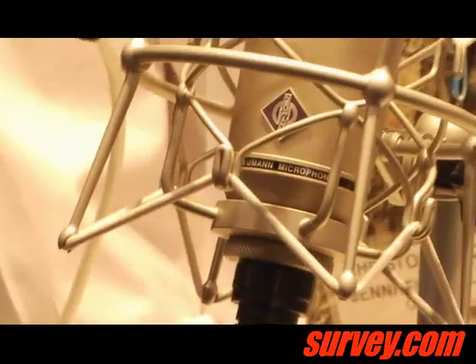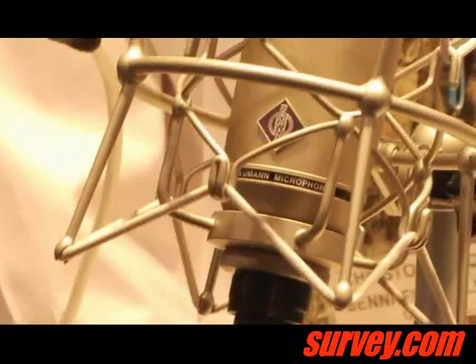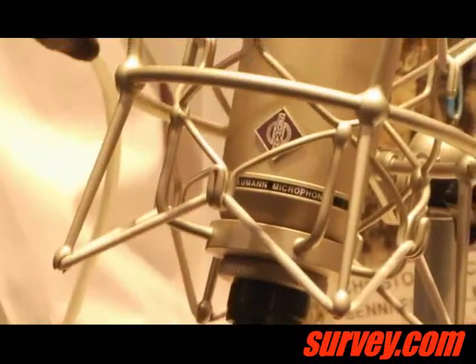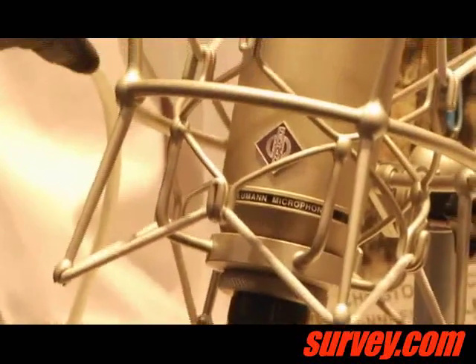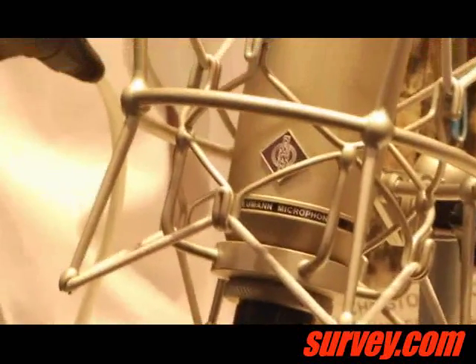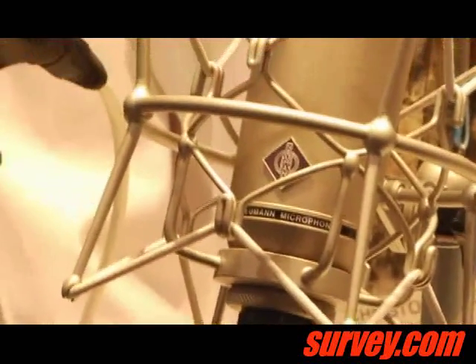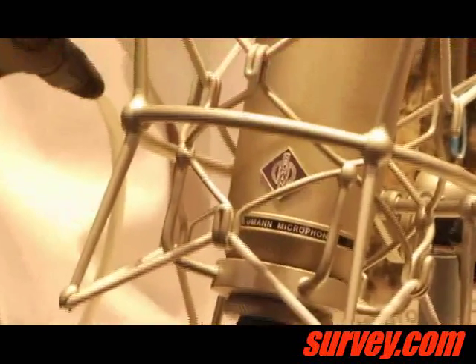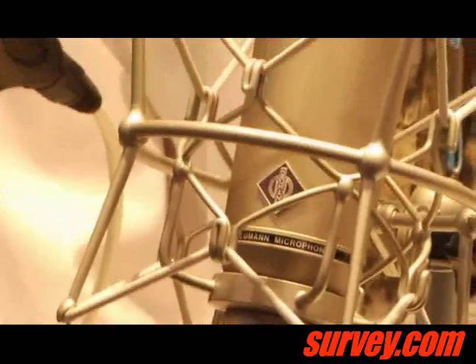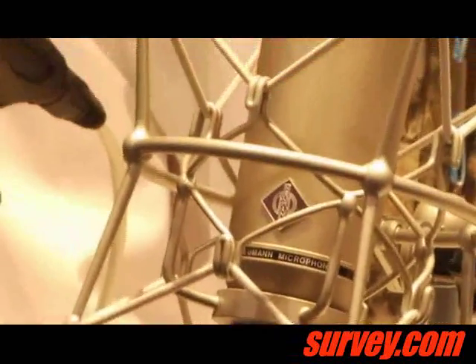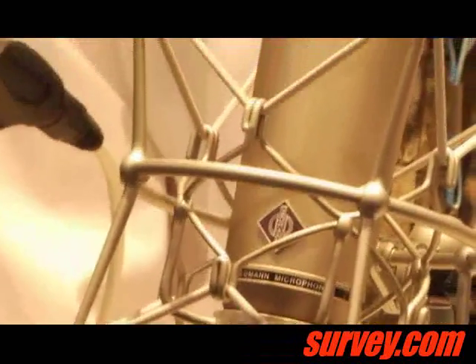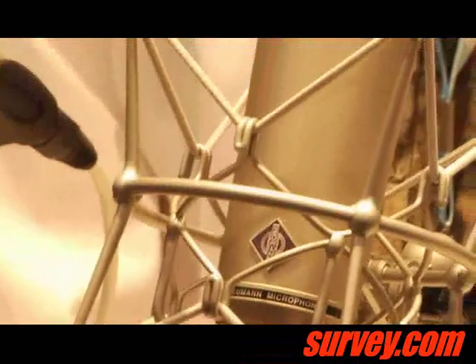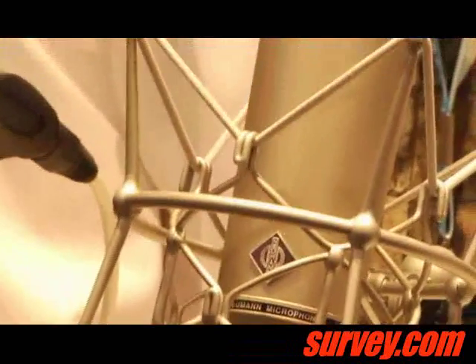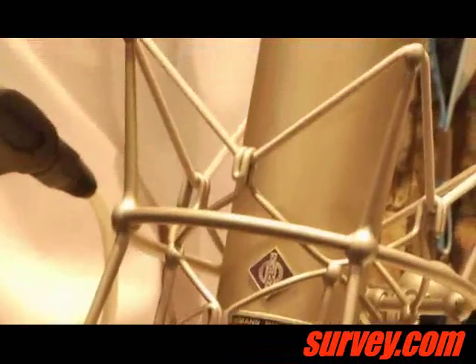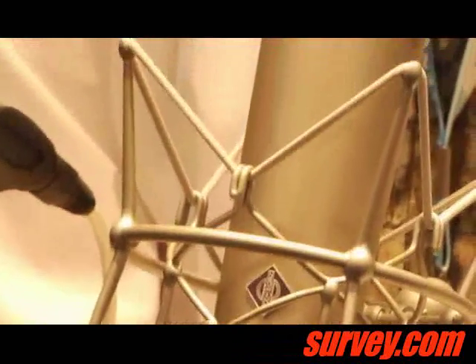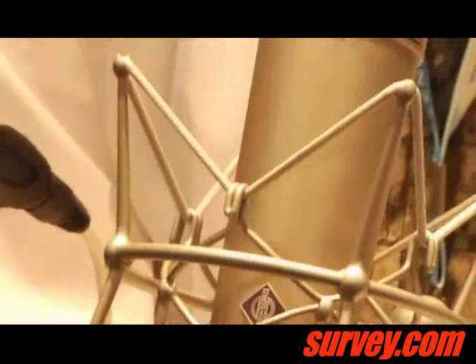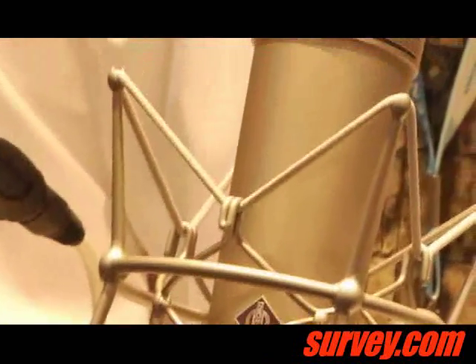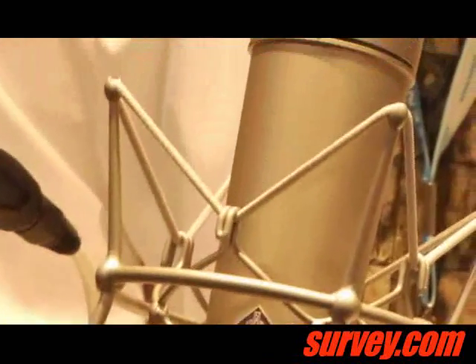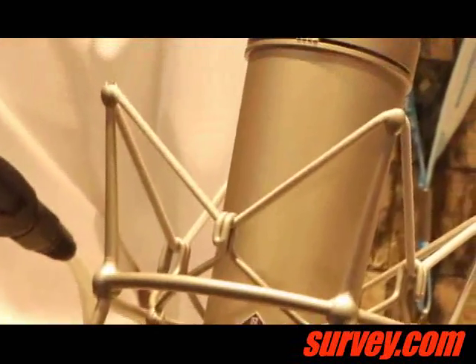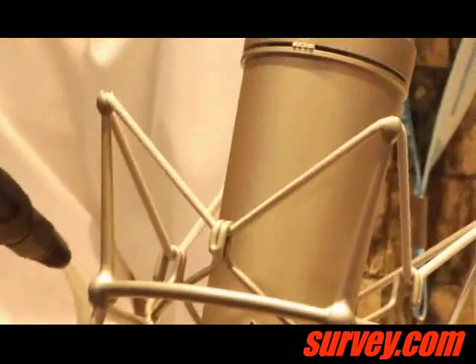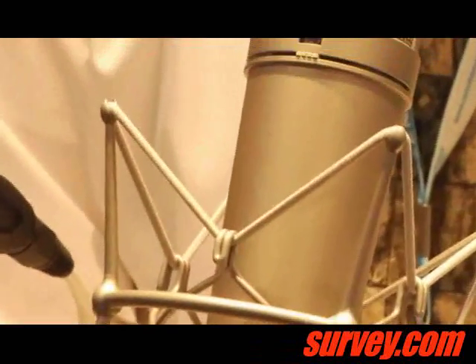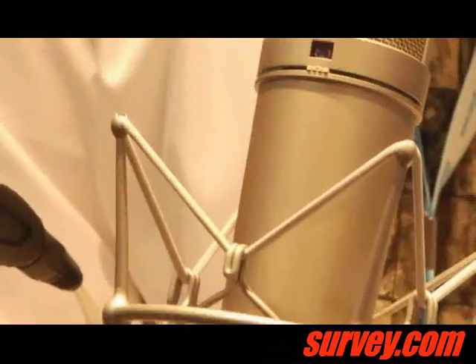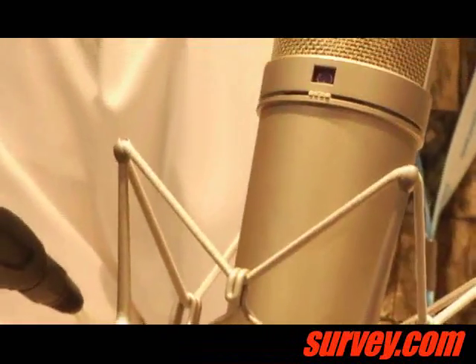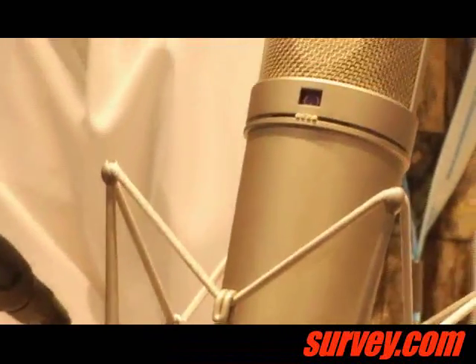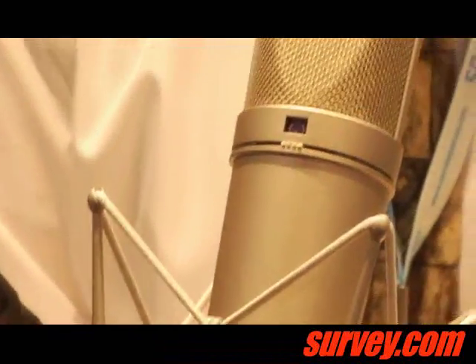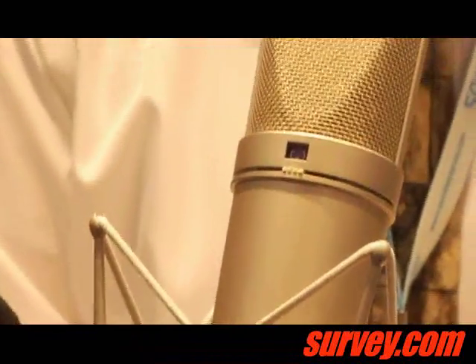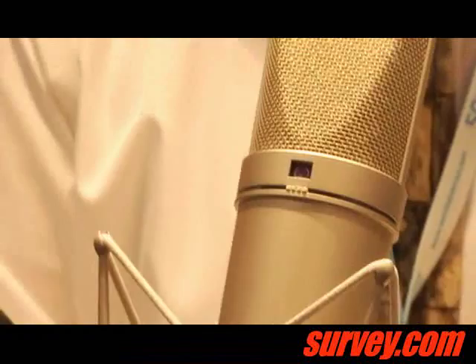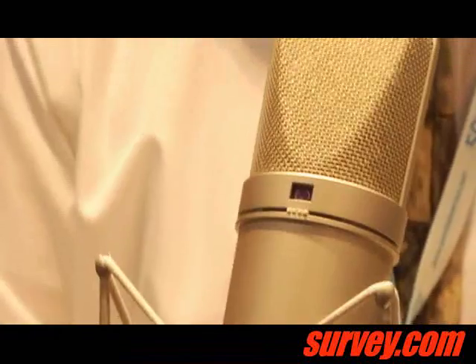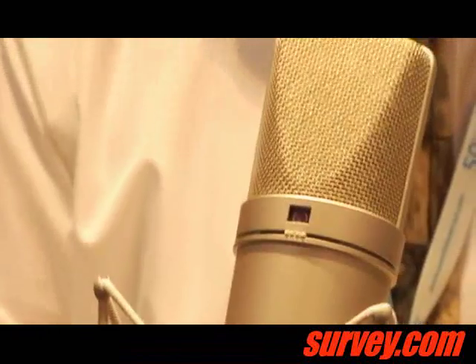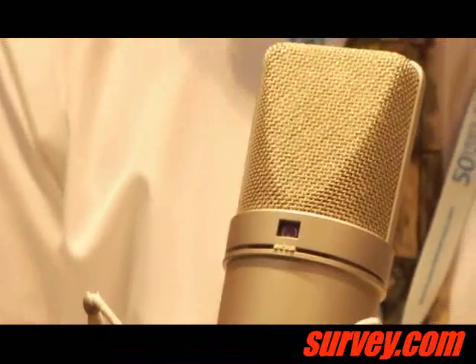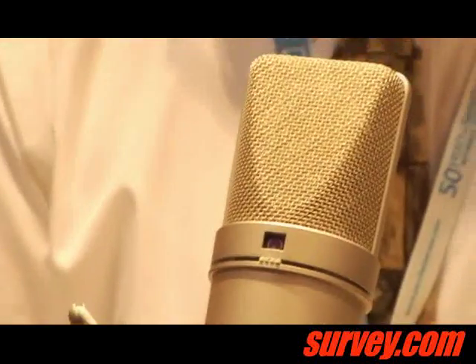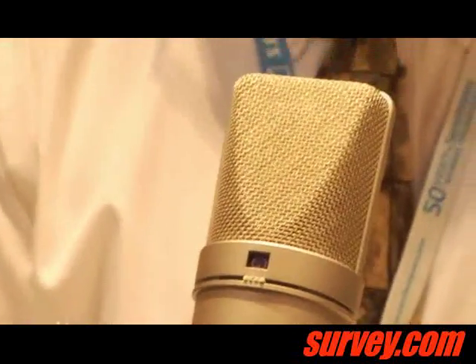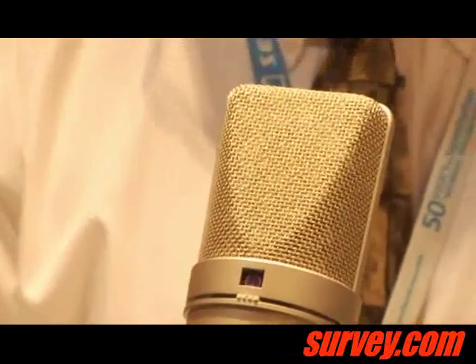The U87 is just our classic microphone. Everybody loves the U87 — it's just so versatile, and that's one of the reasons it remains so popular.